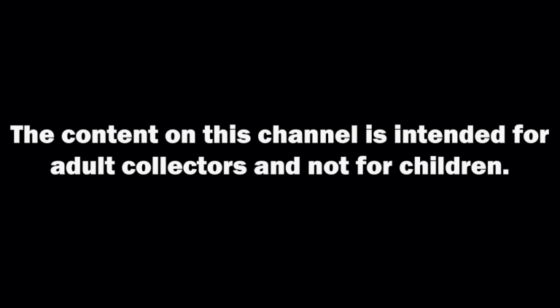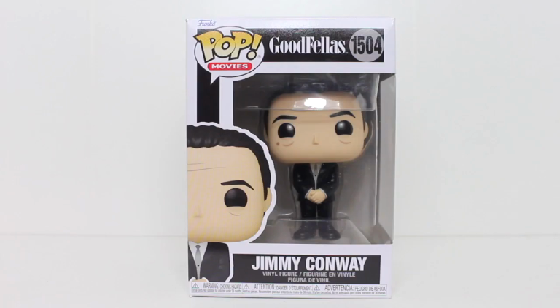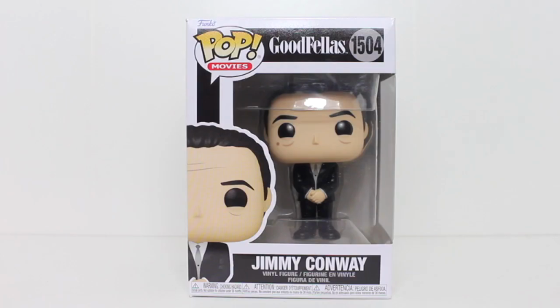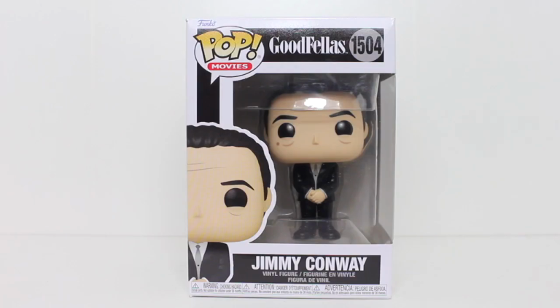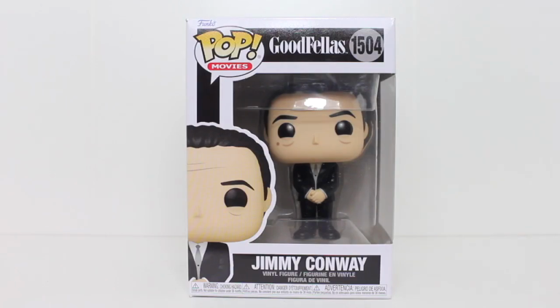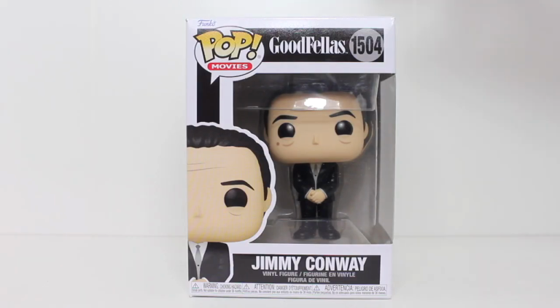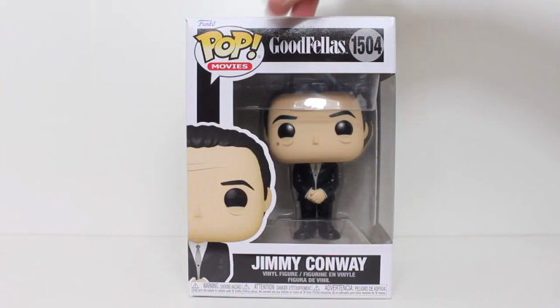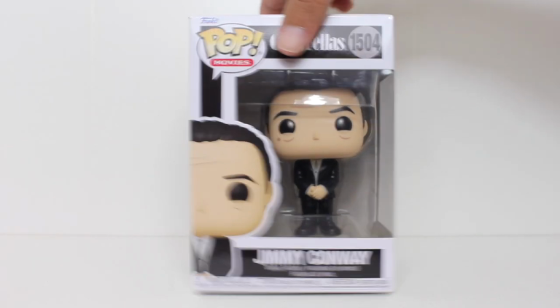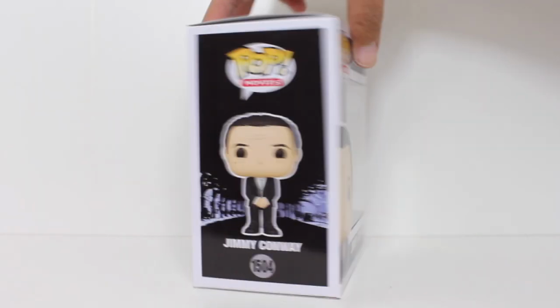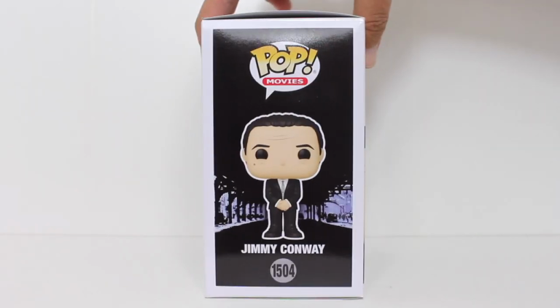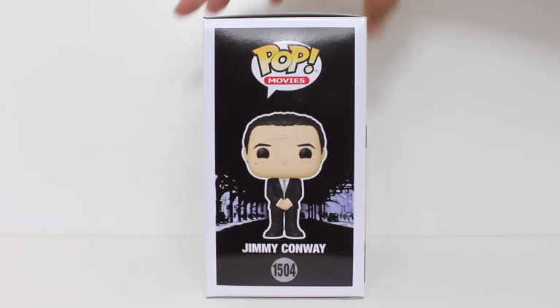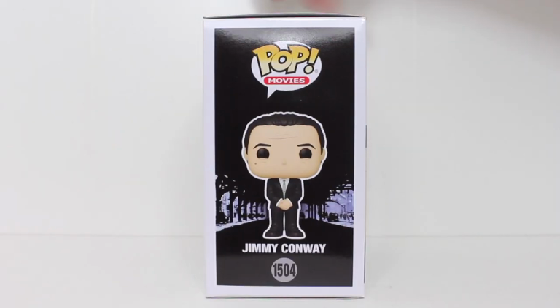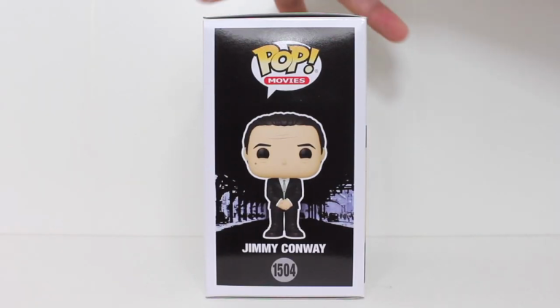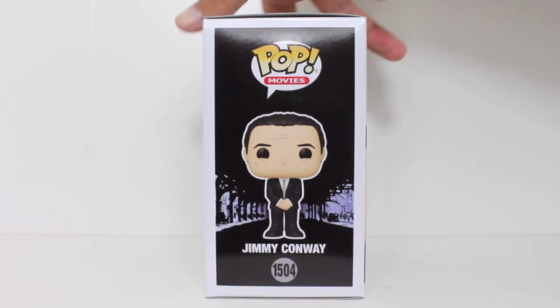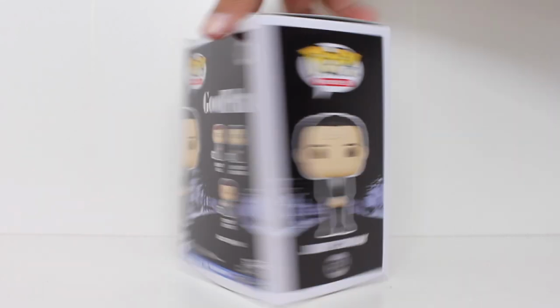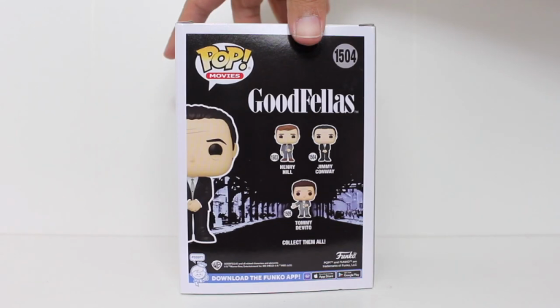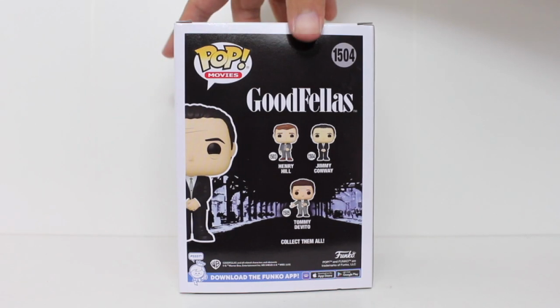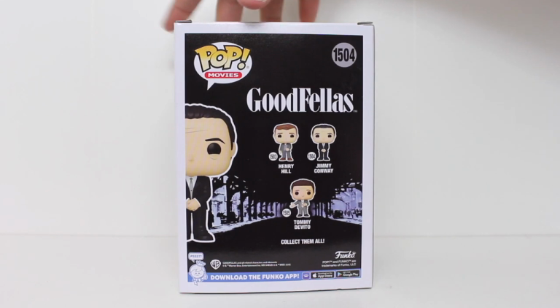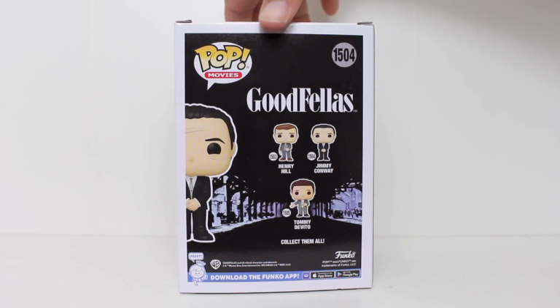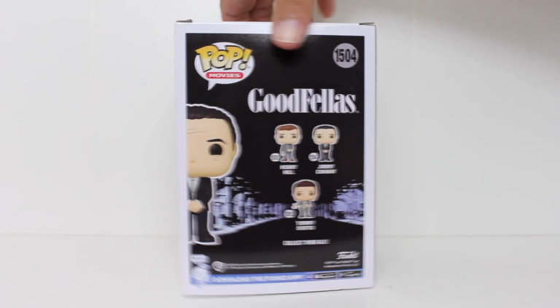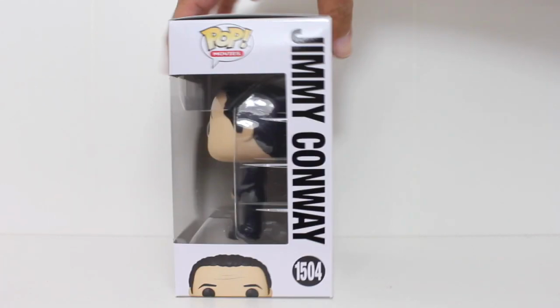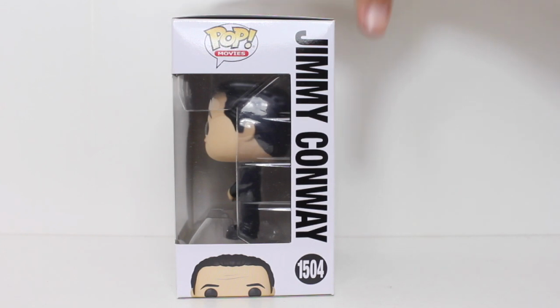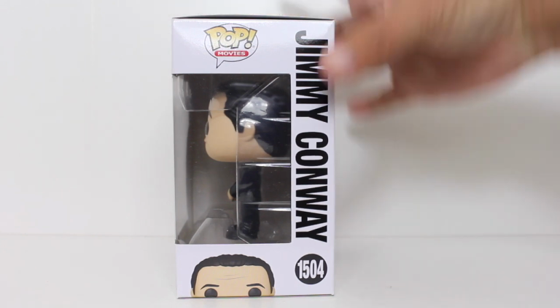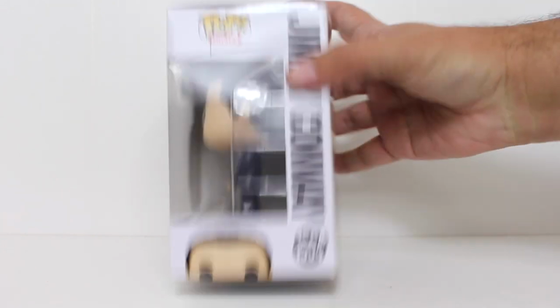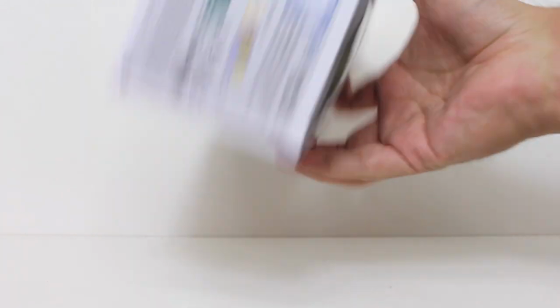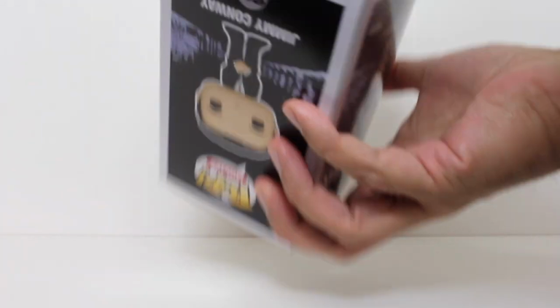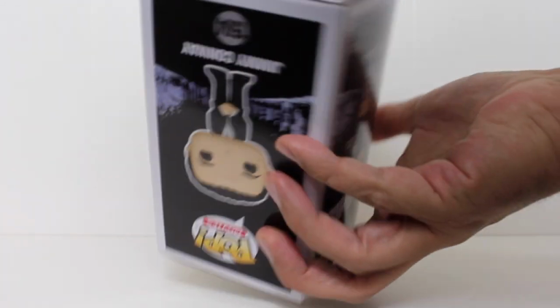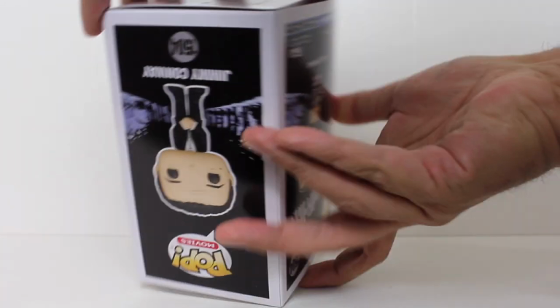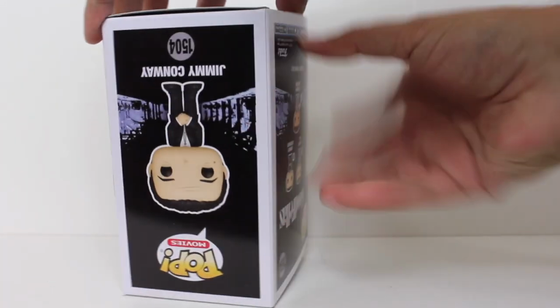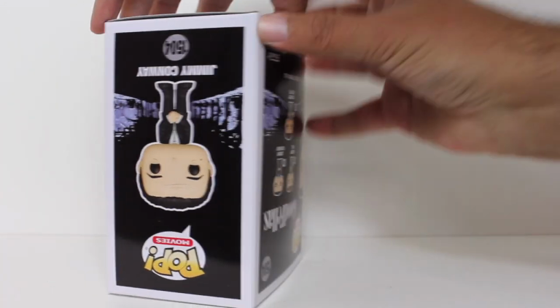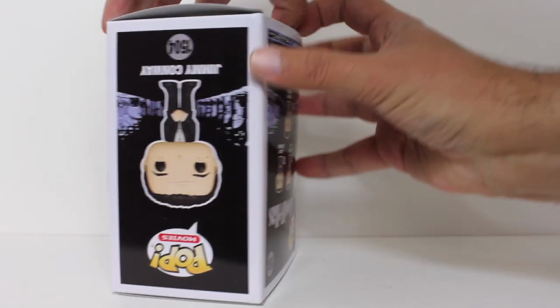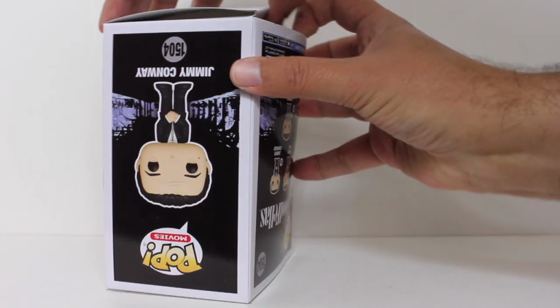Hey, this is John Carlos, and I'm here with a look at the Funko Pop of Jimmy Conway from Goodfellas.